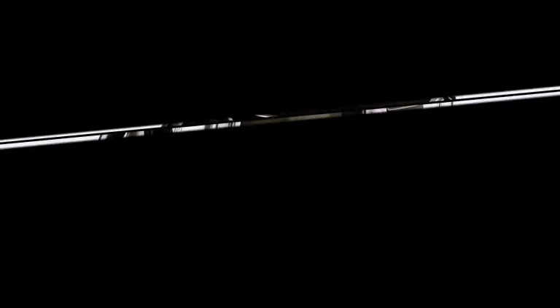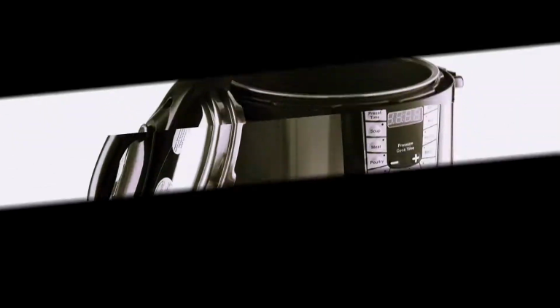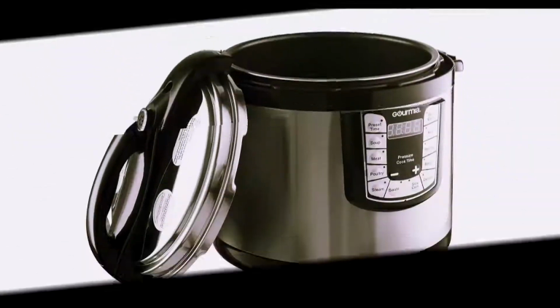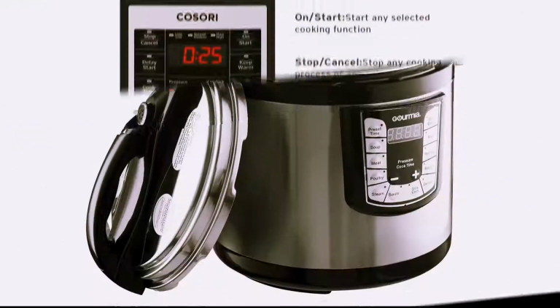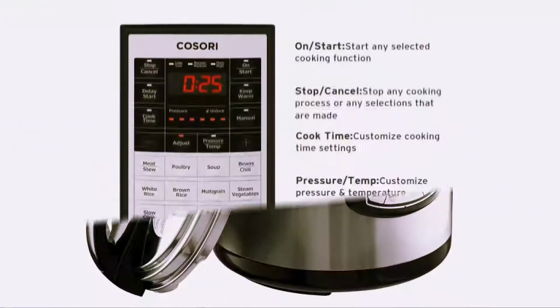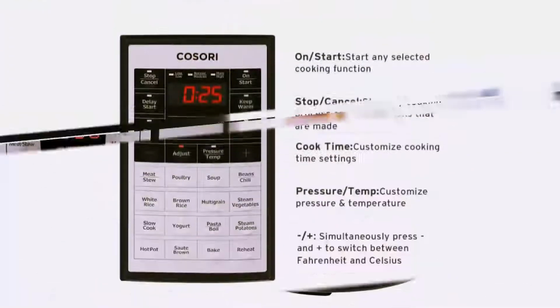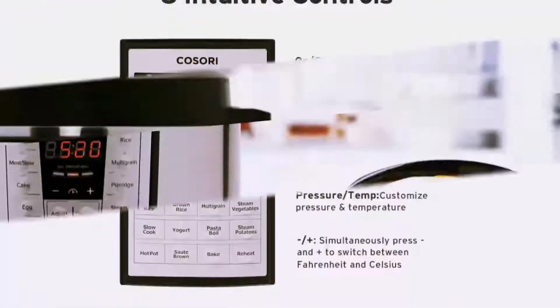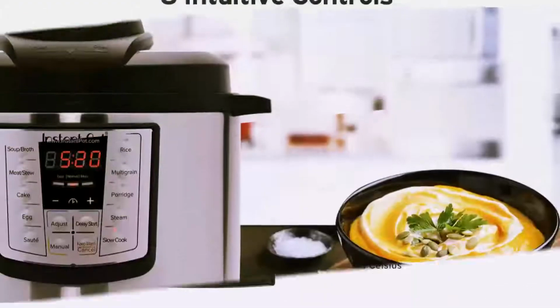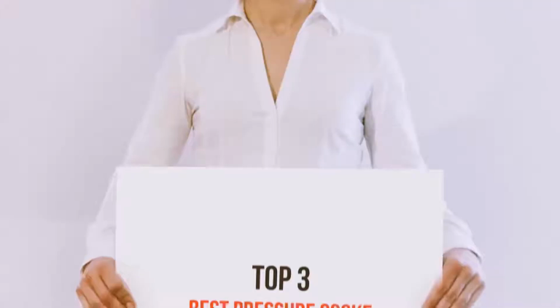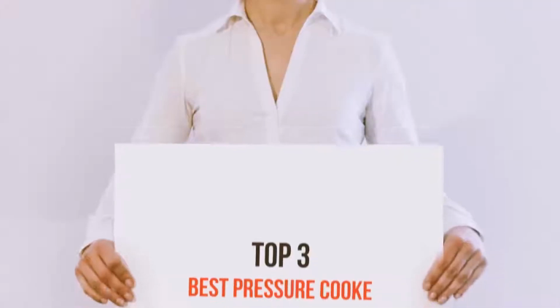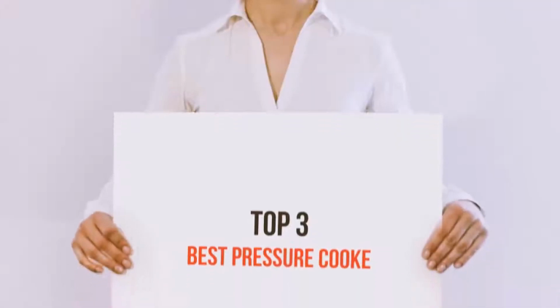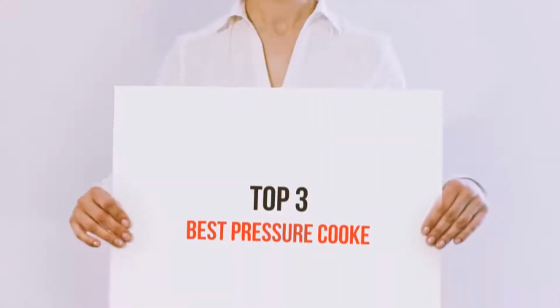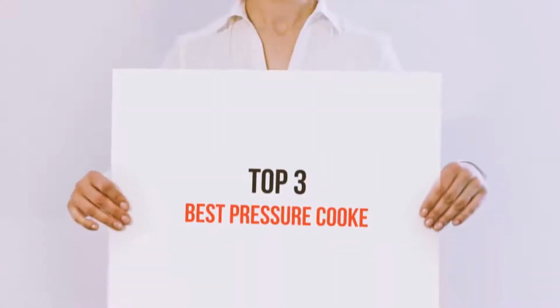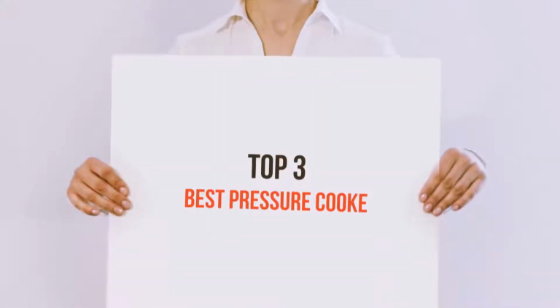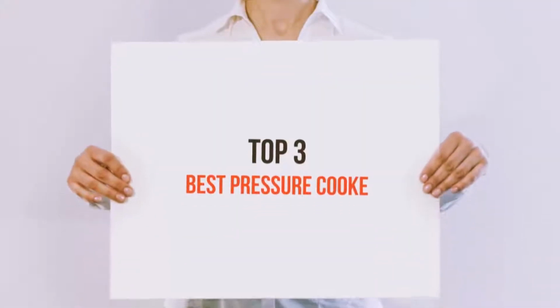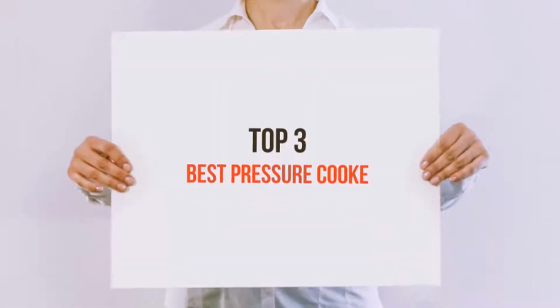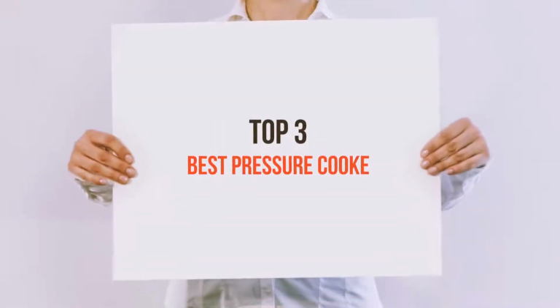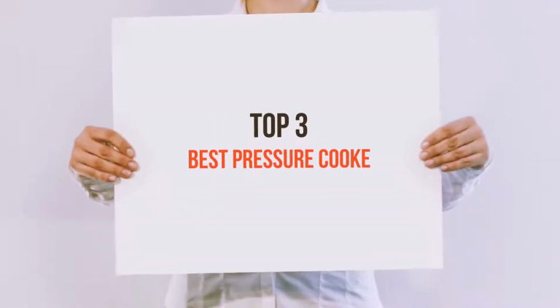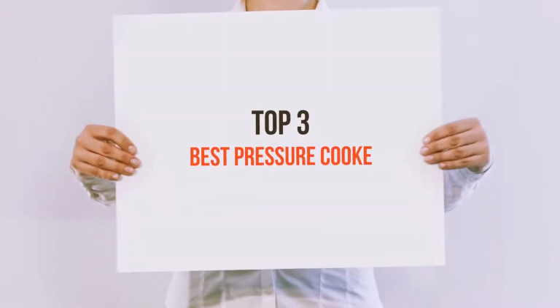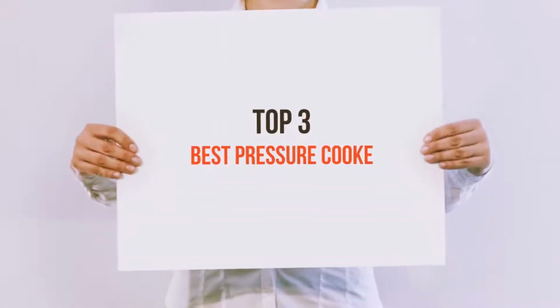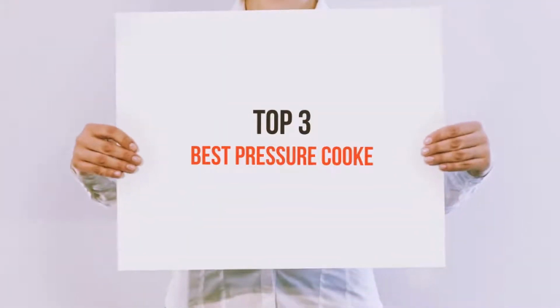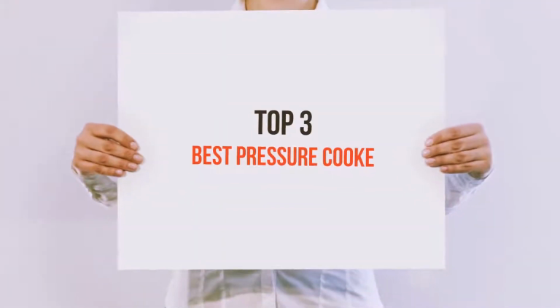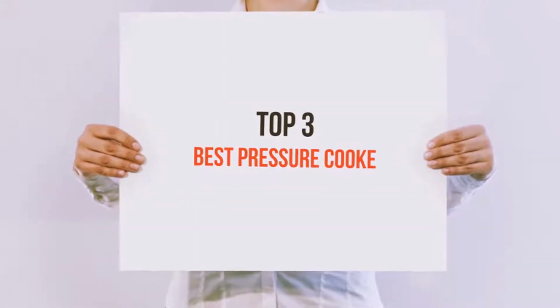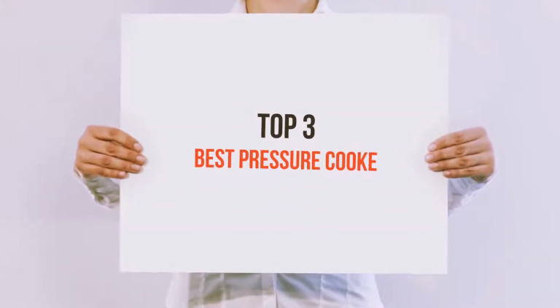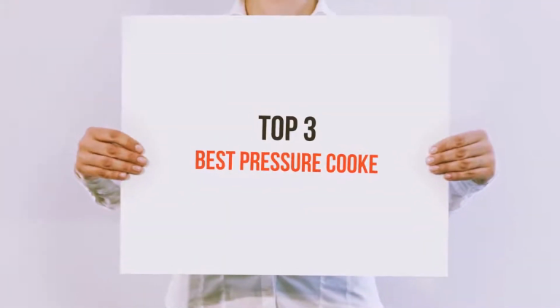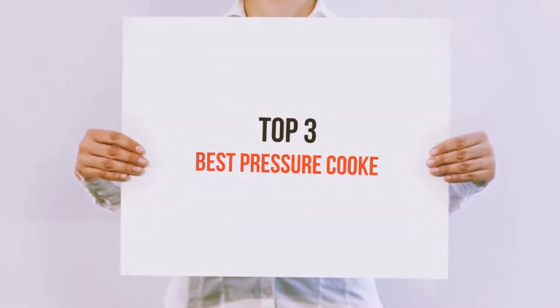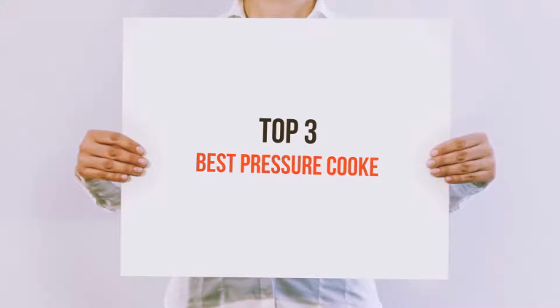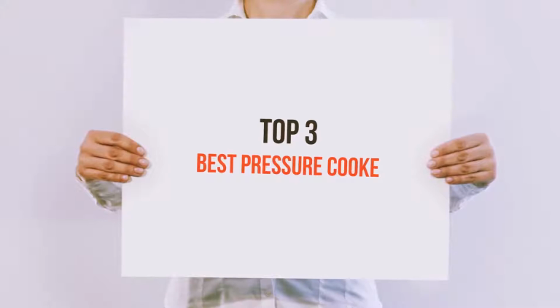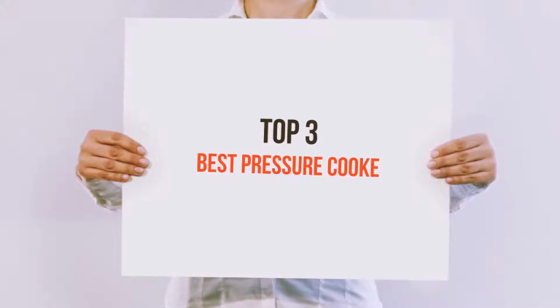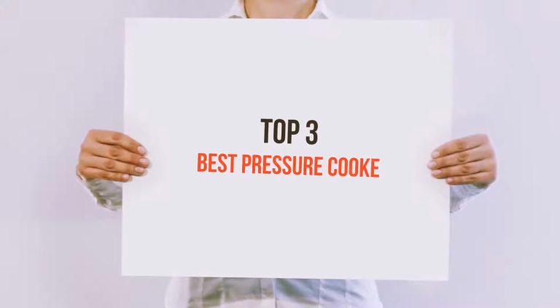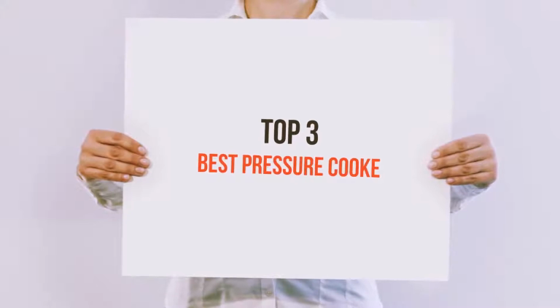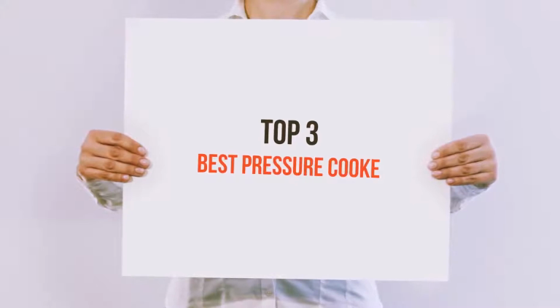Hi everyone, welcome back to my channel. Today I'm going to talk about the top 3 best pressure cookers.